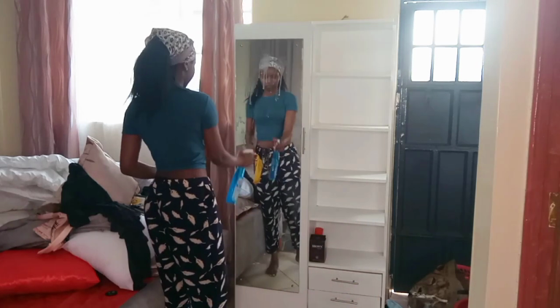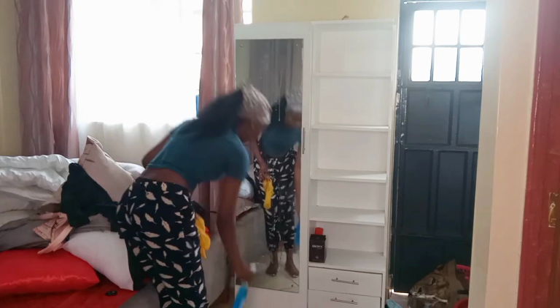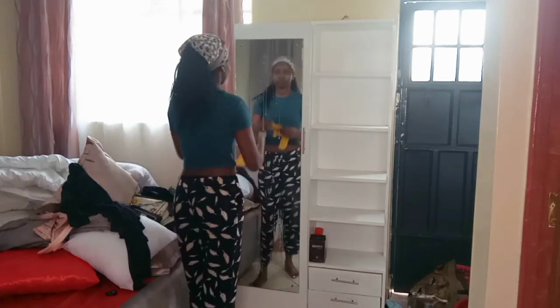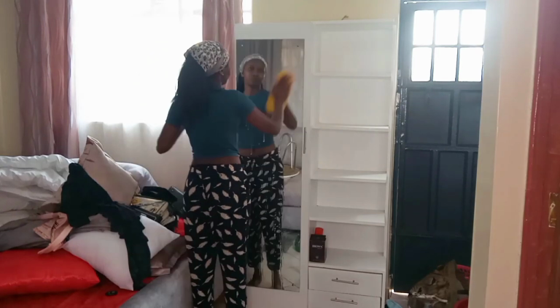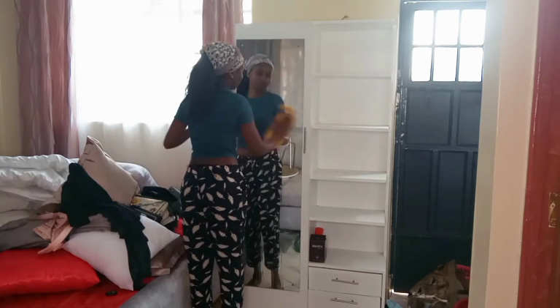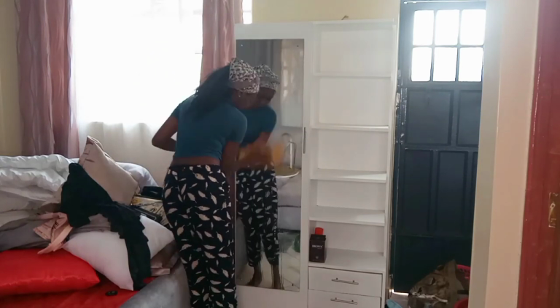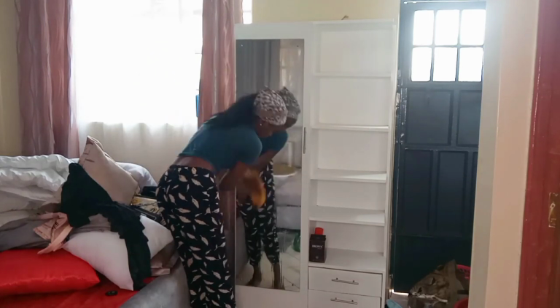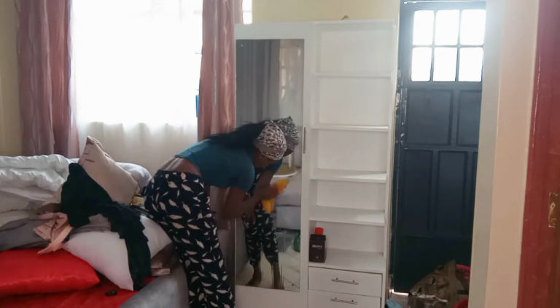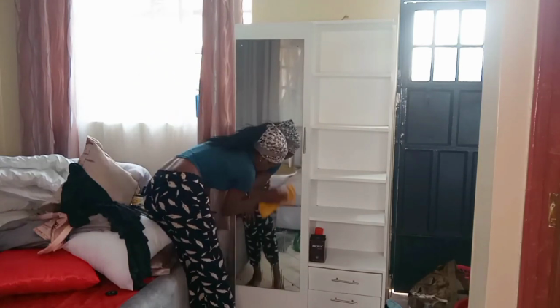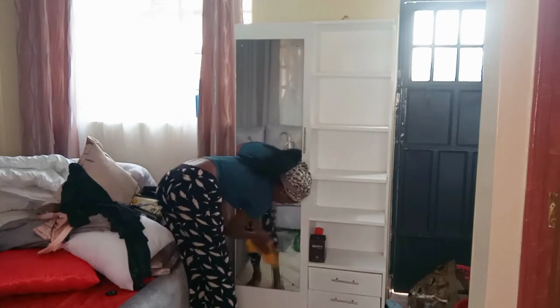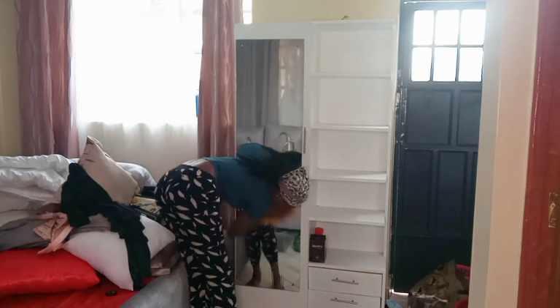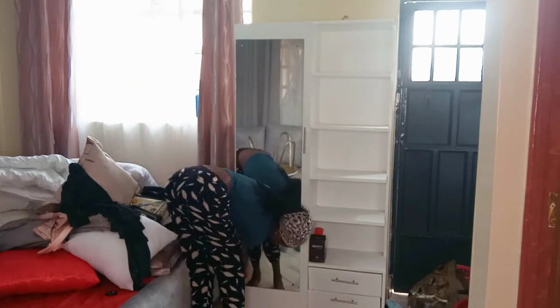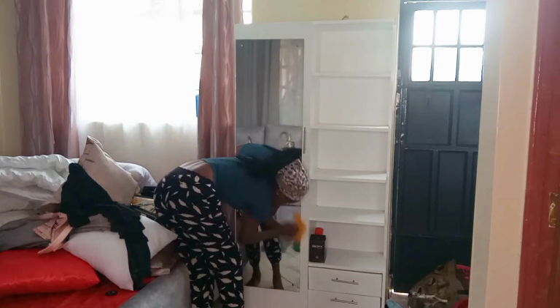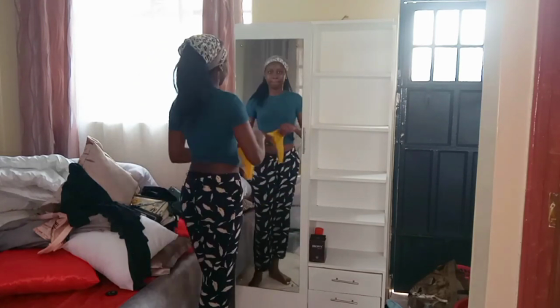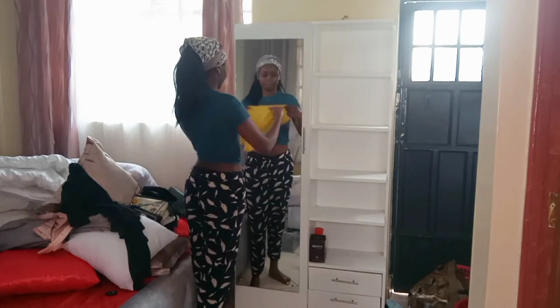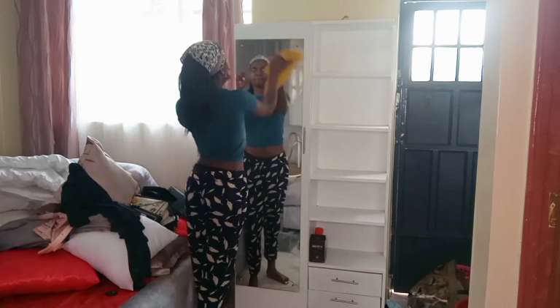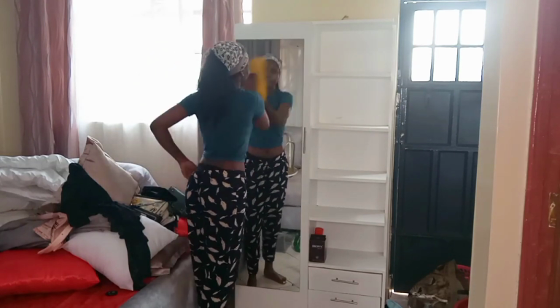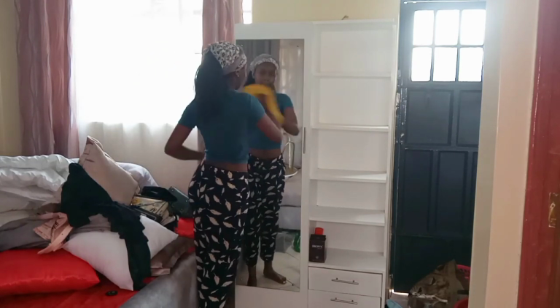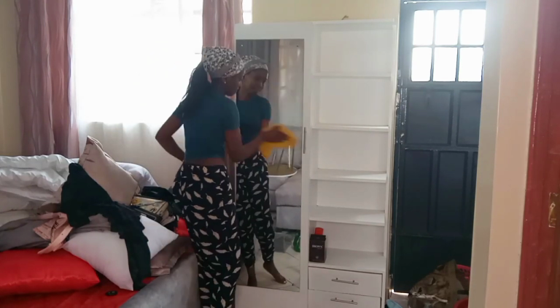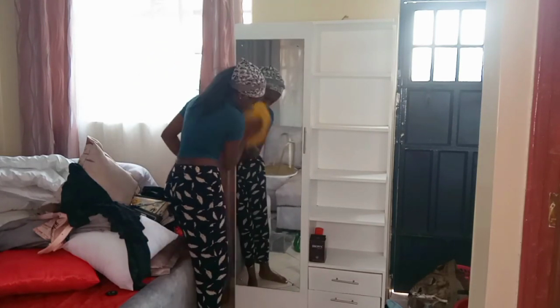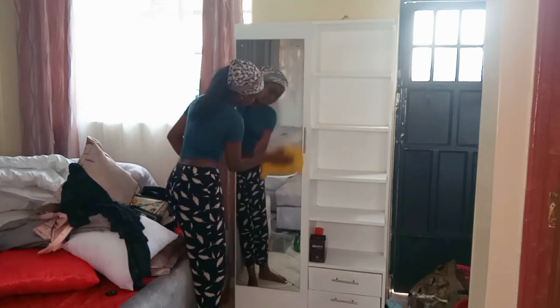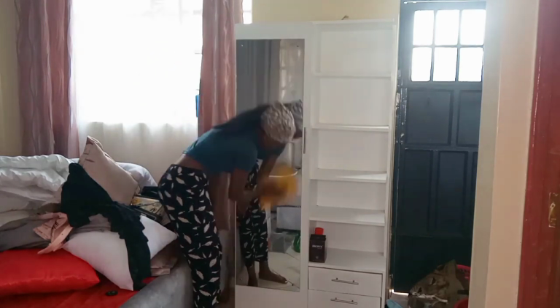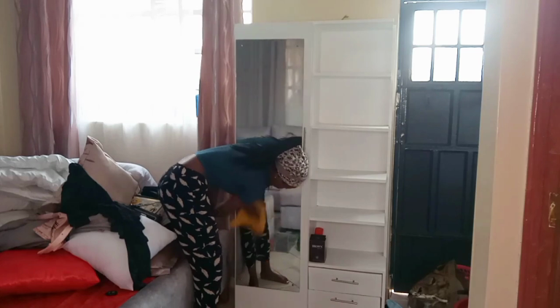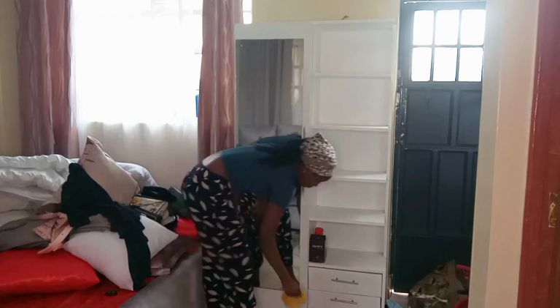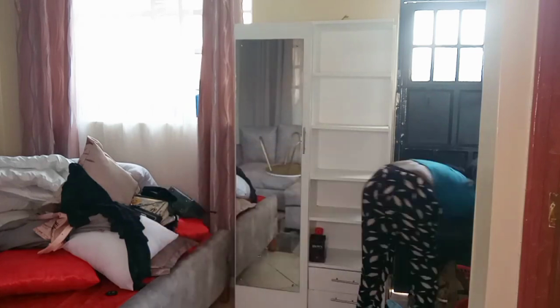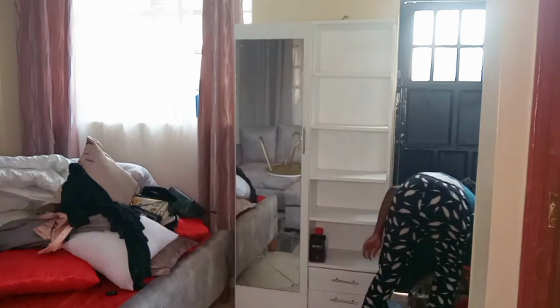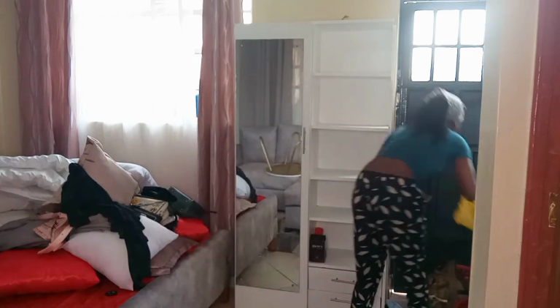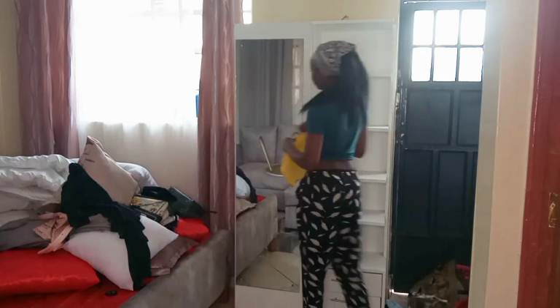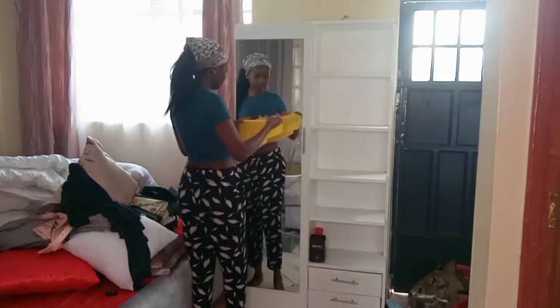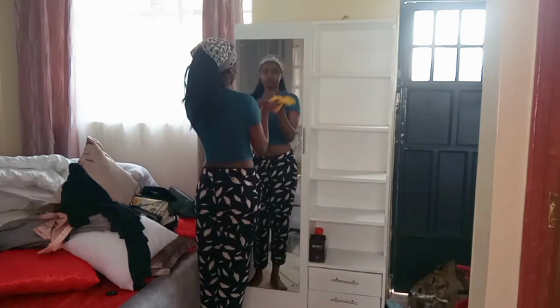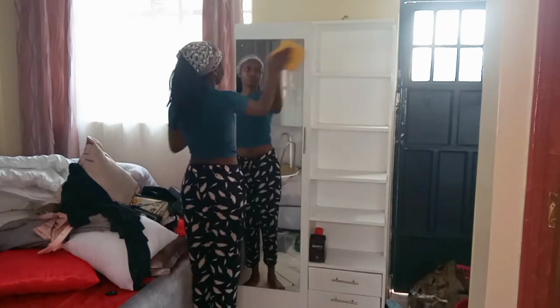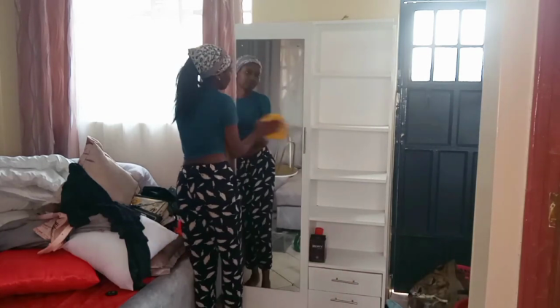I'm also using the Taco glass cleaner on my mirror. It is very very nice and leaves the mirror sparkling clean.